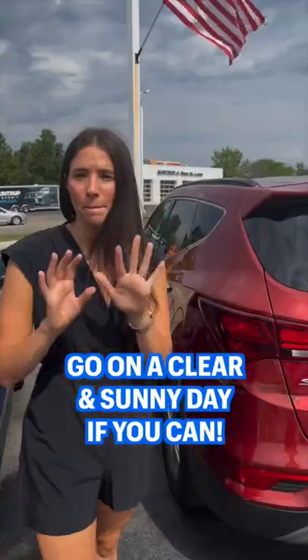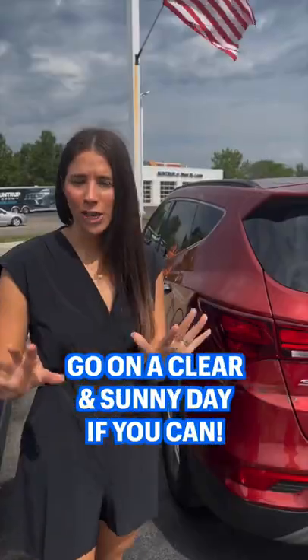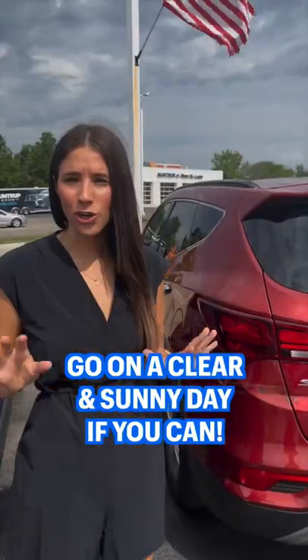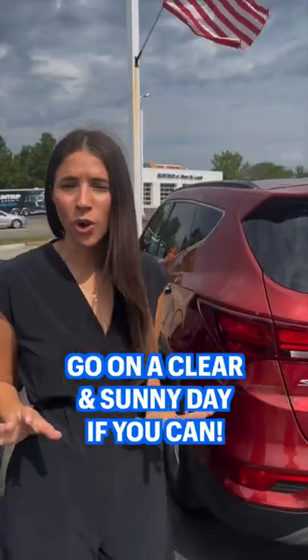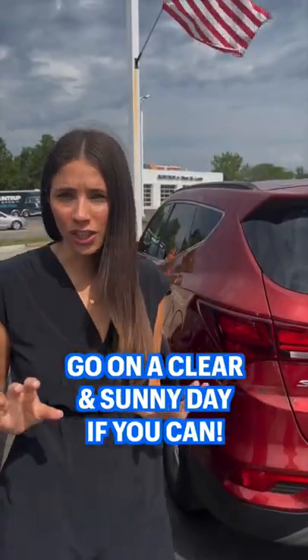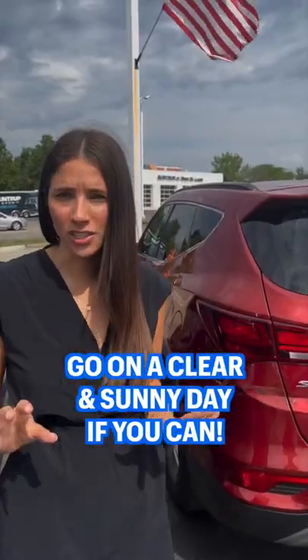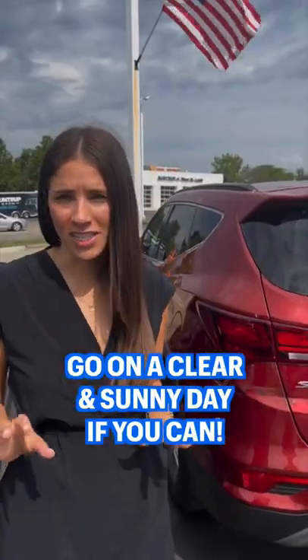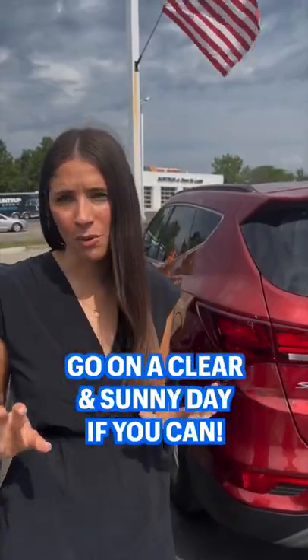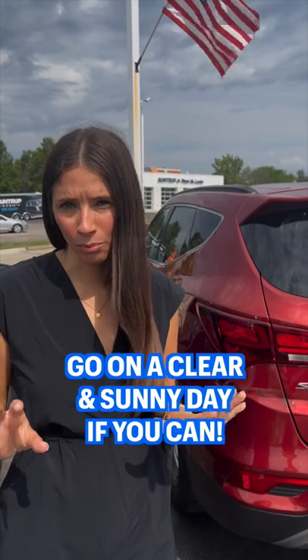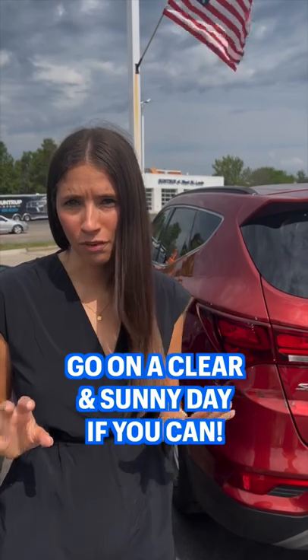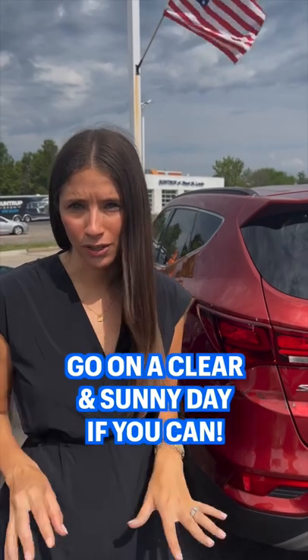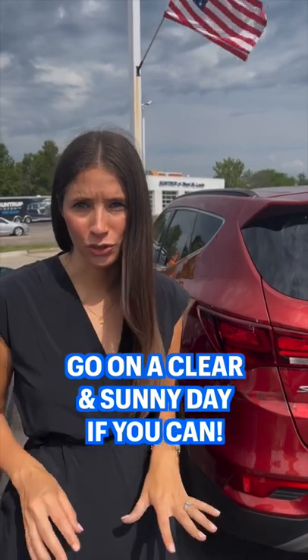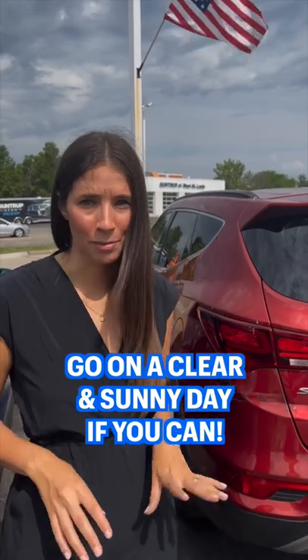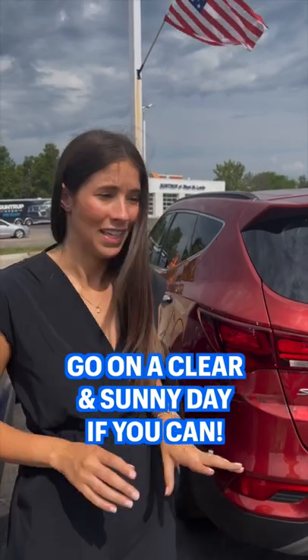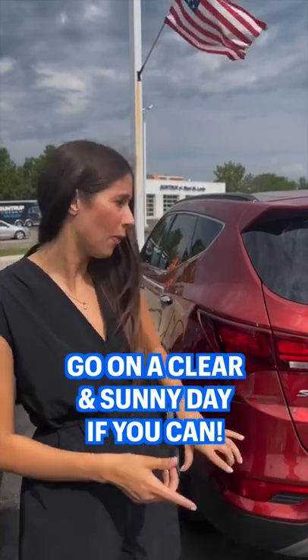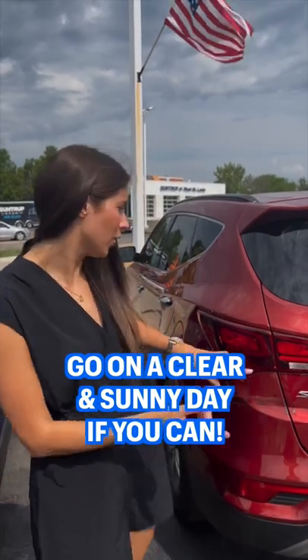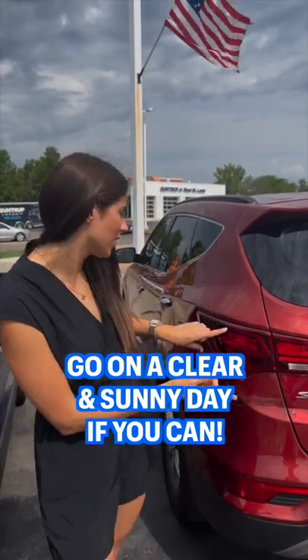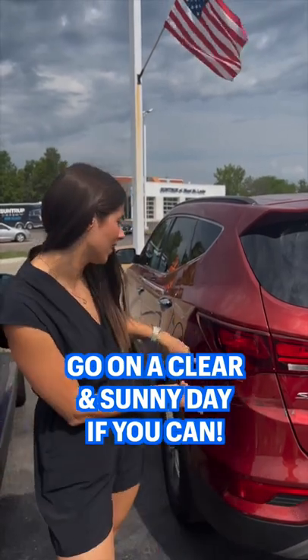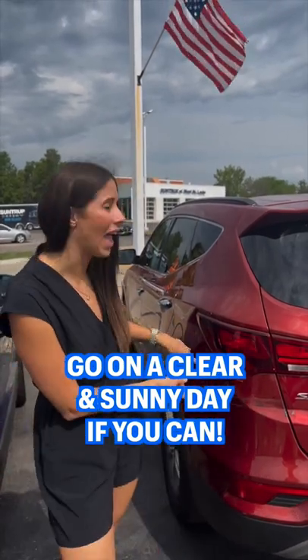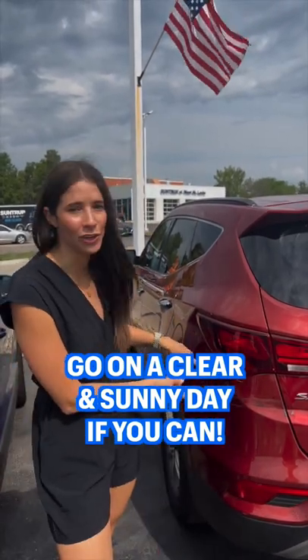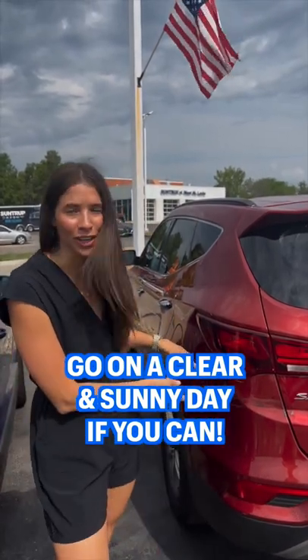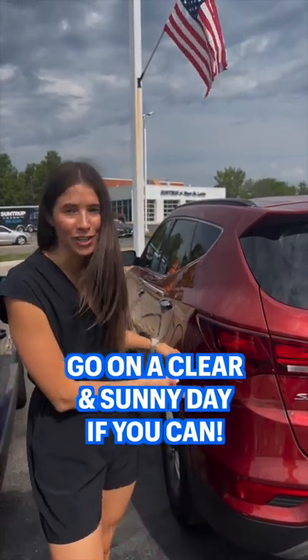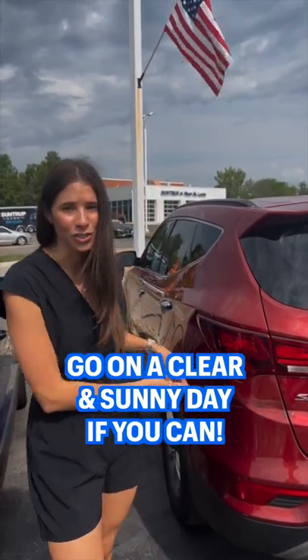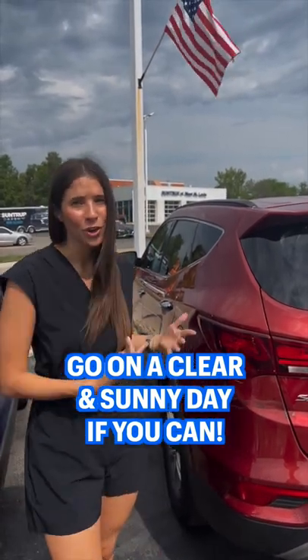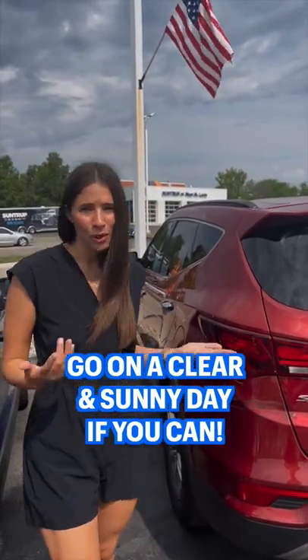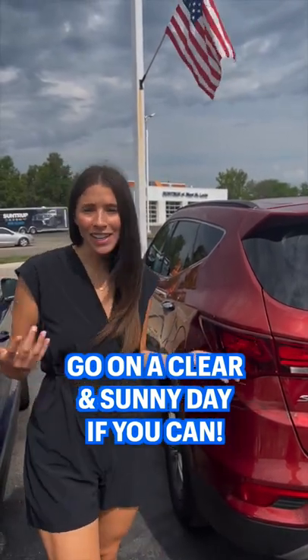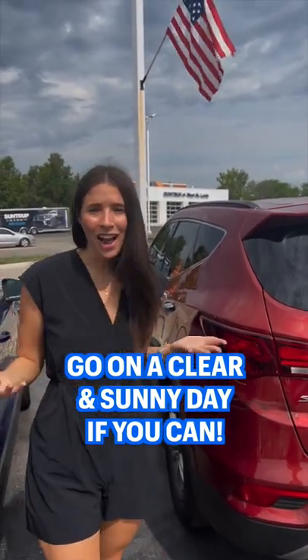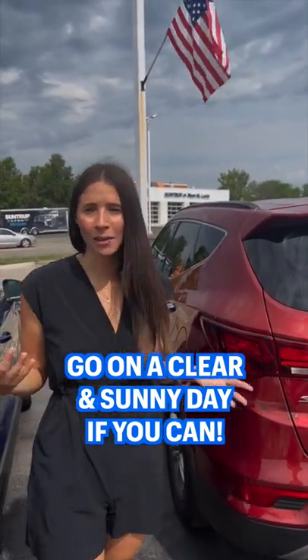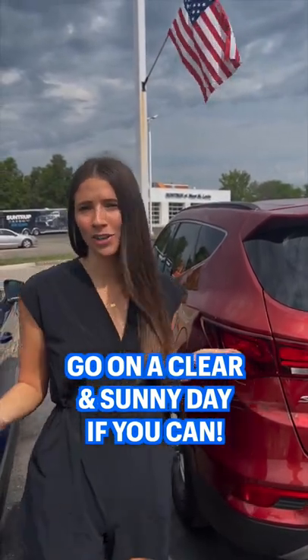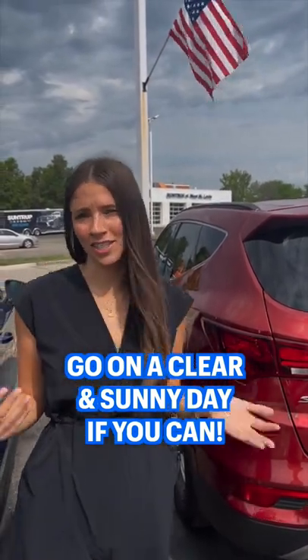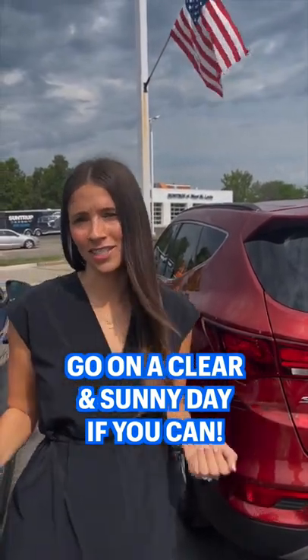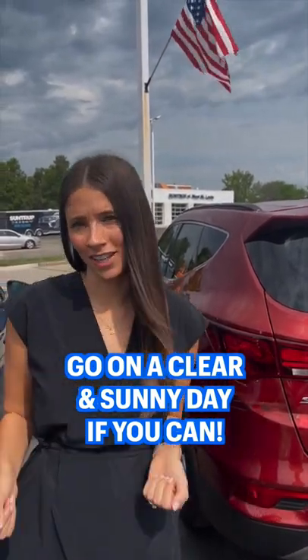Make sure you go on a clear sunny day when pre-owned vehicle shopping. That way you can see the accurate condition — rain can hide minor dents and dings.